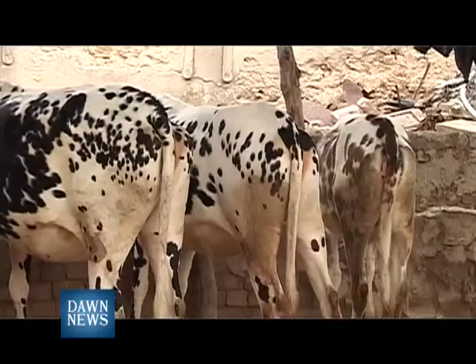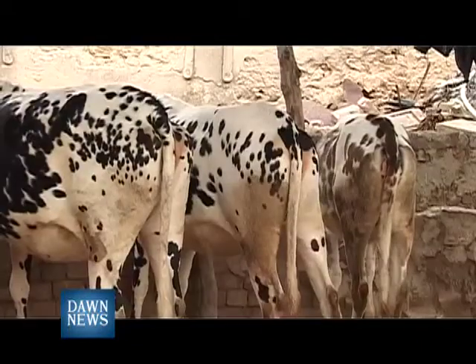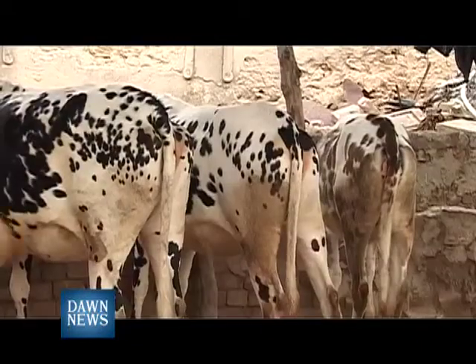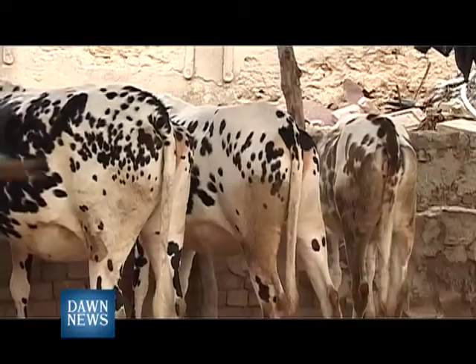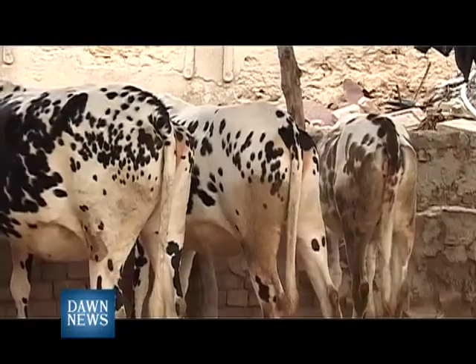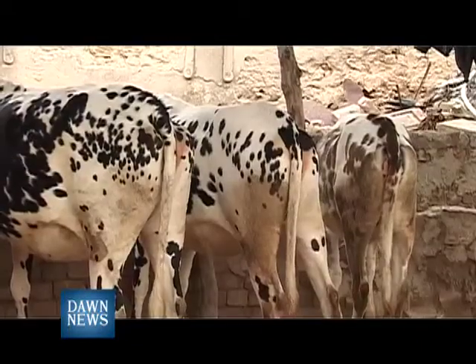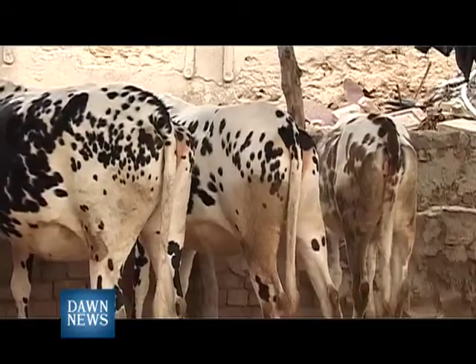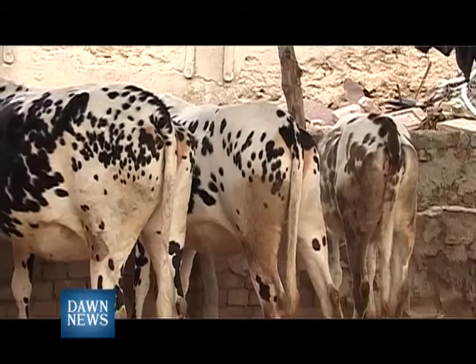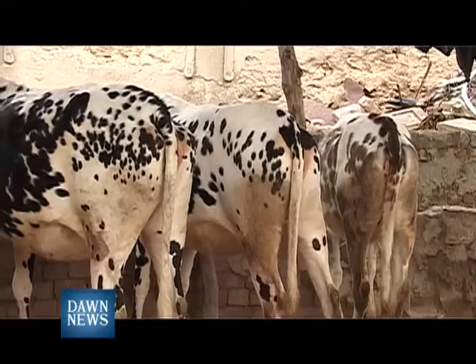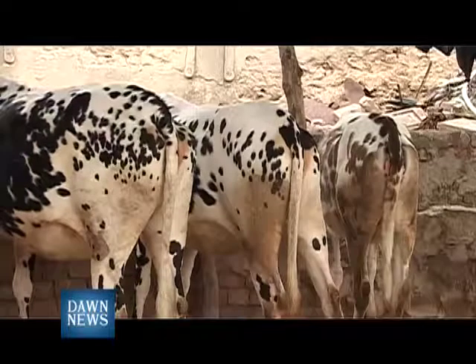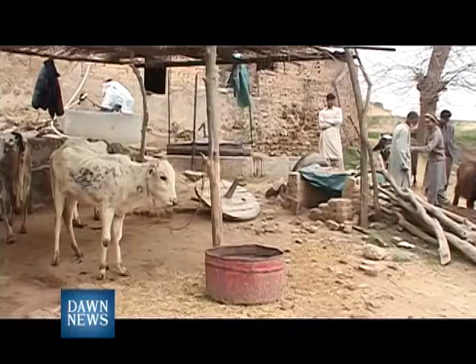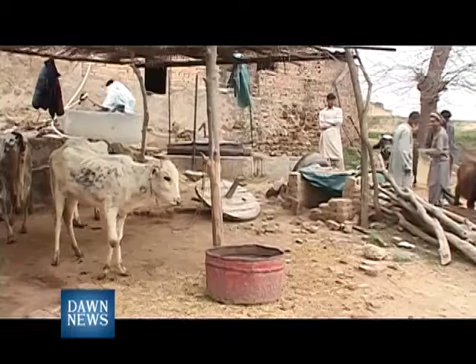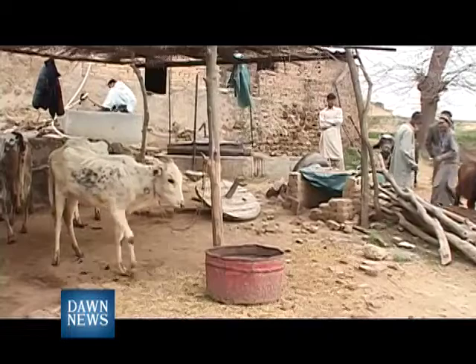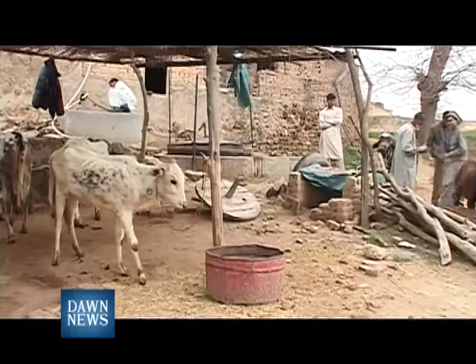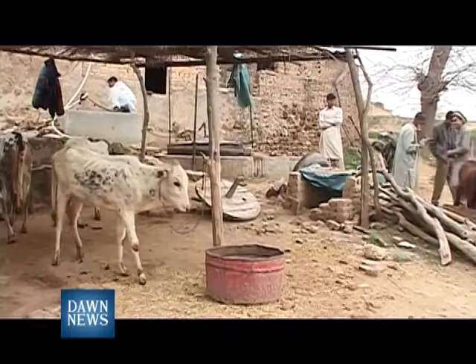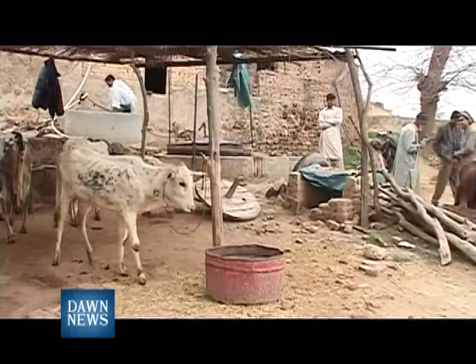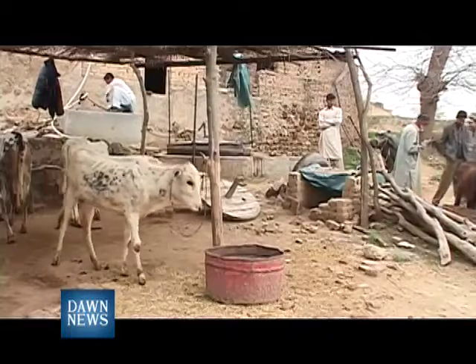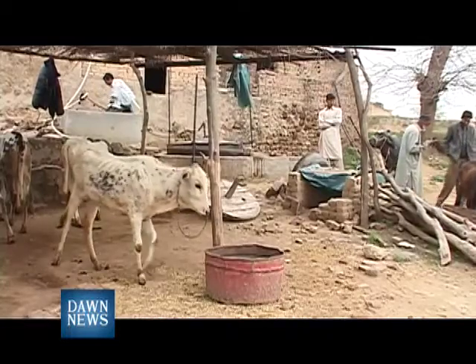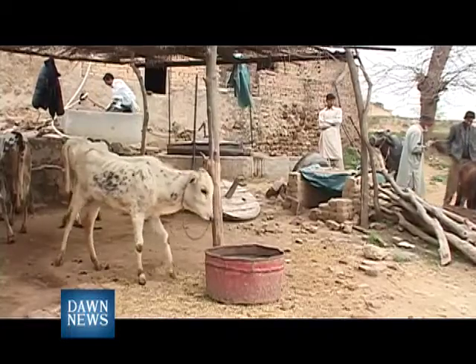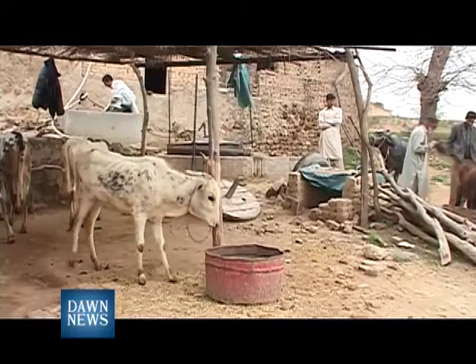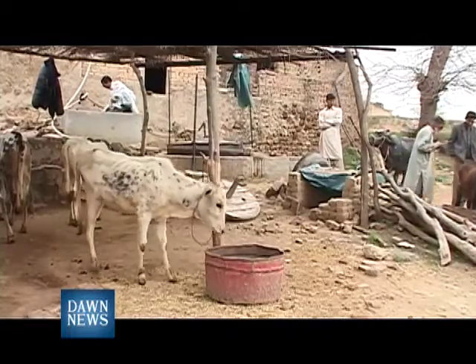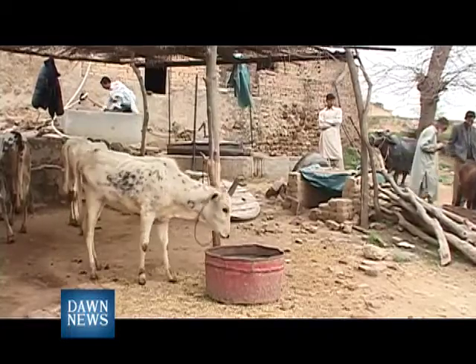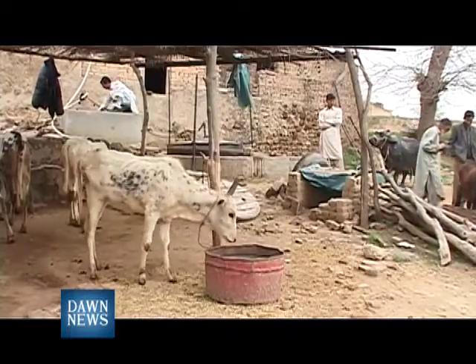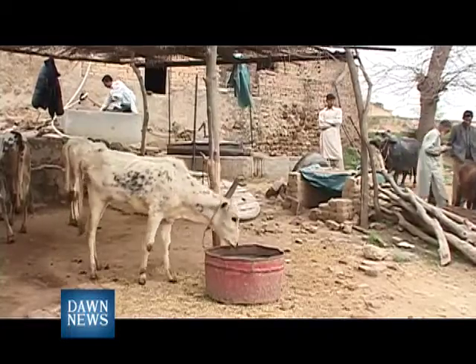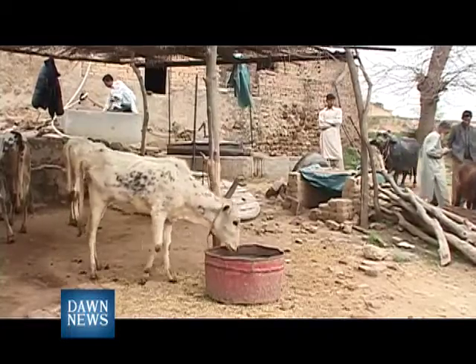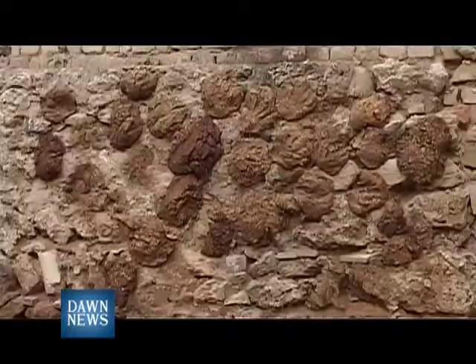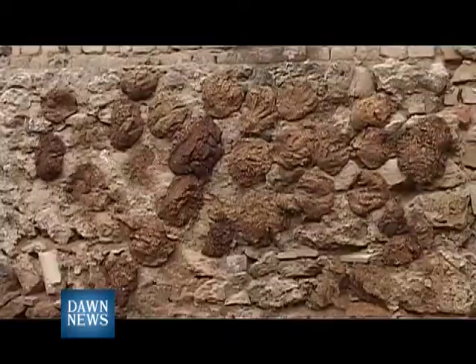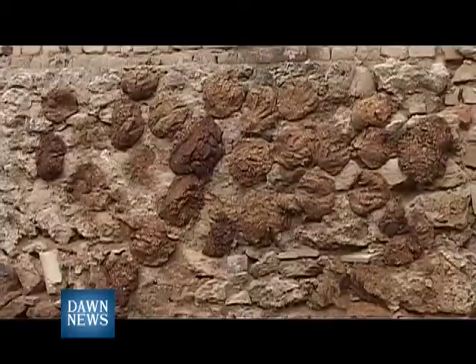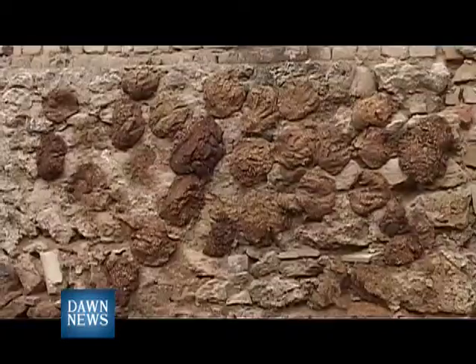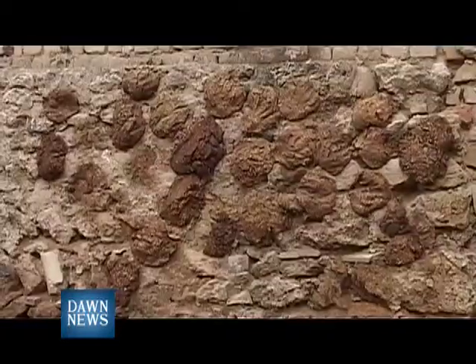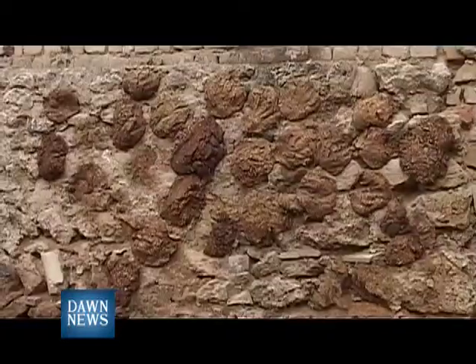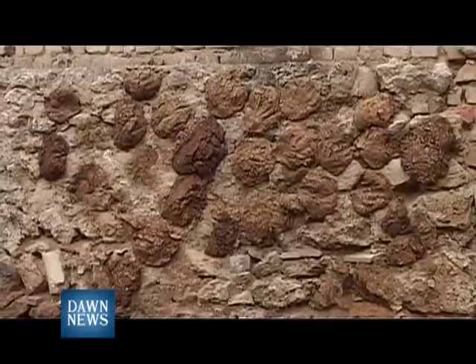Since cow manure is known as gober, biogas is also called gober gas by these villagers.